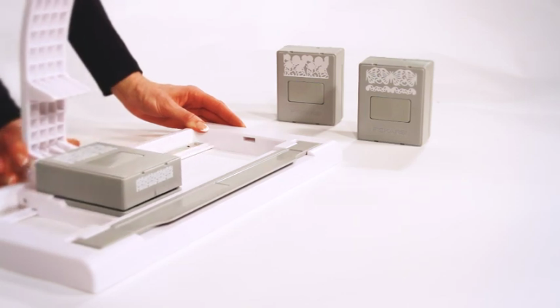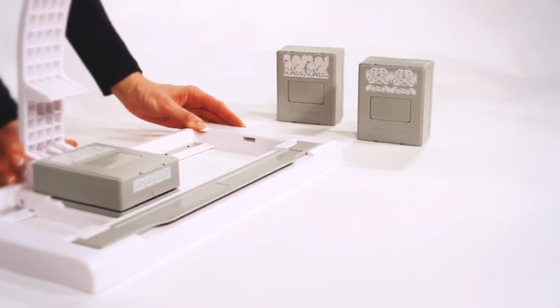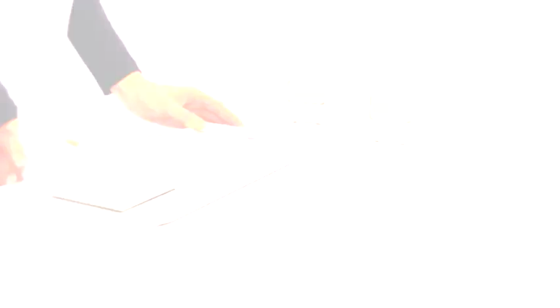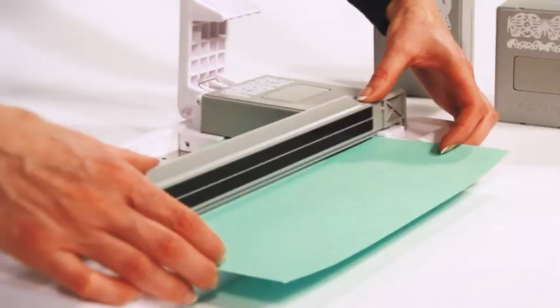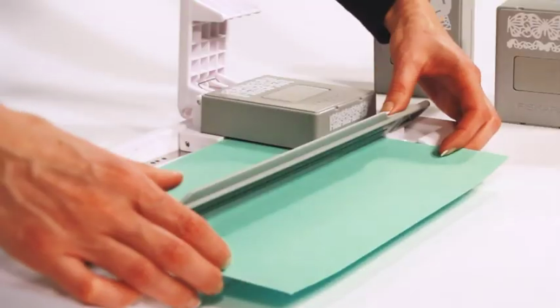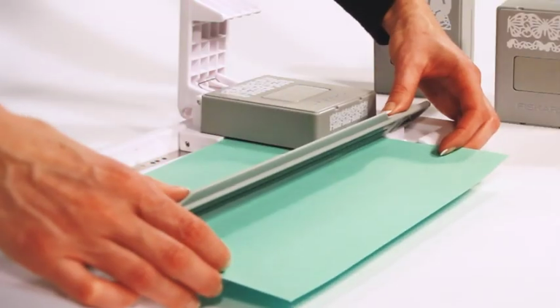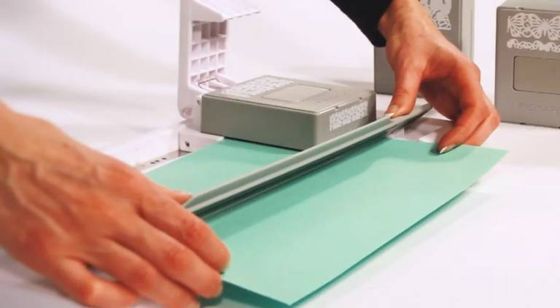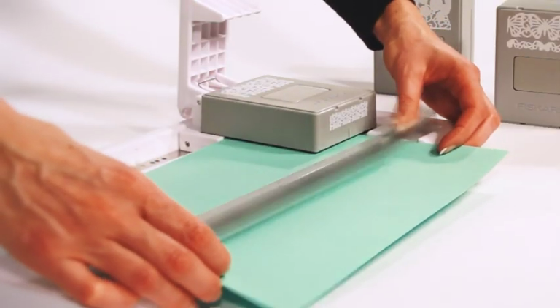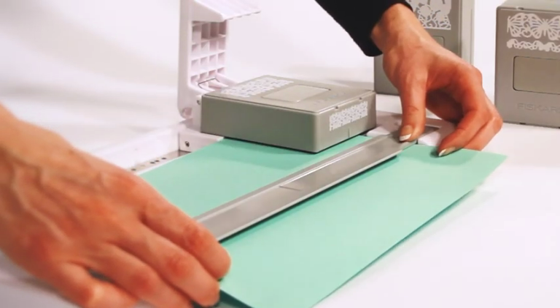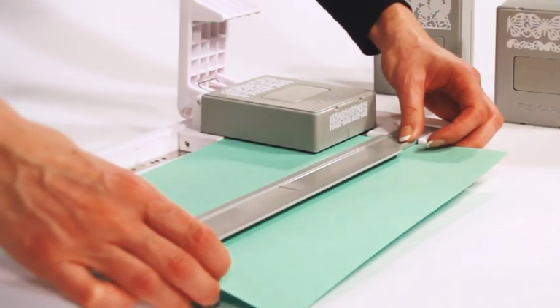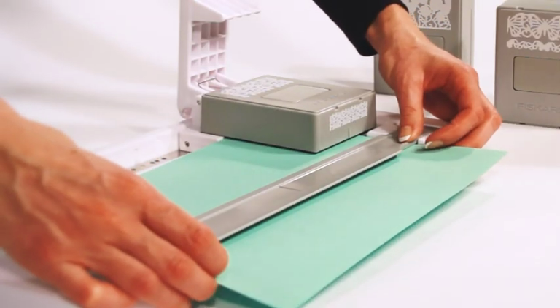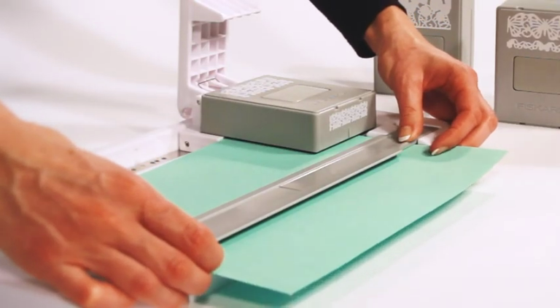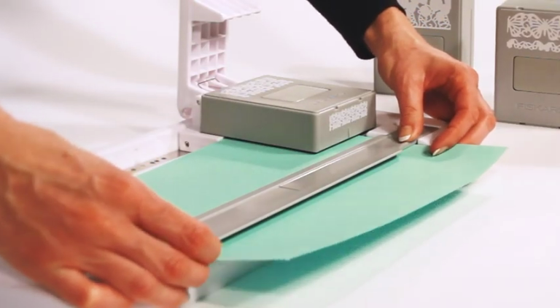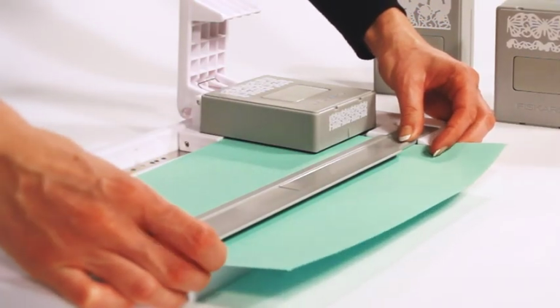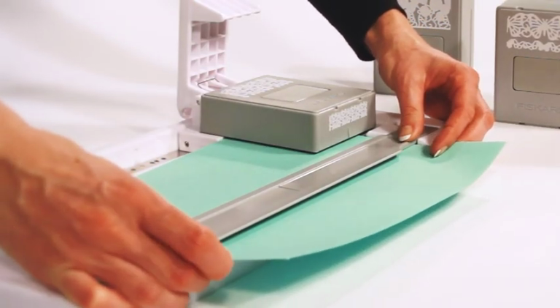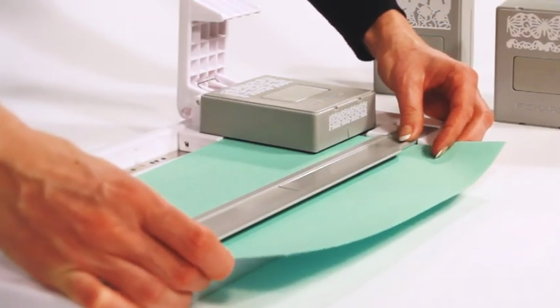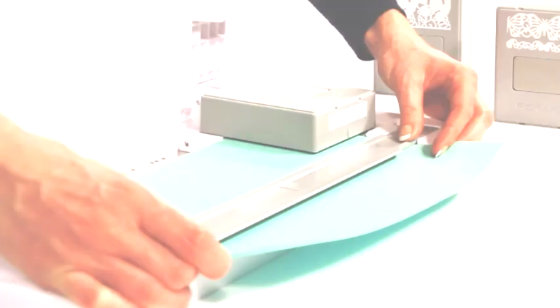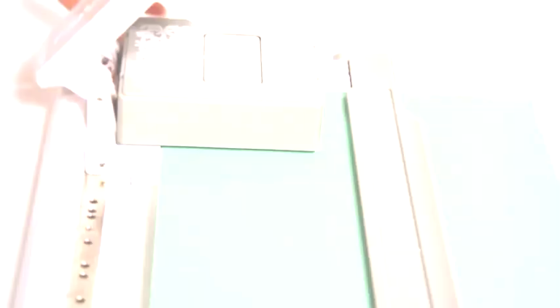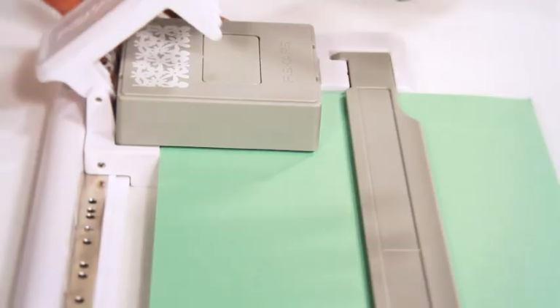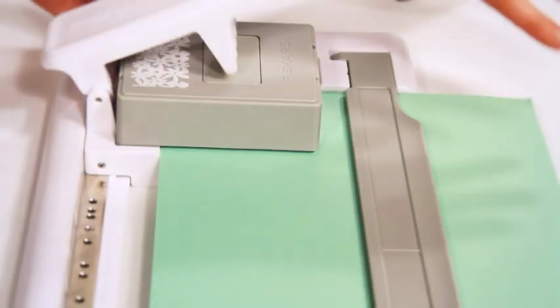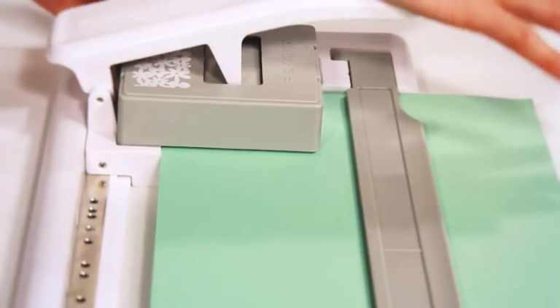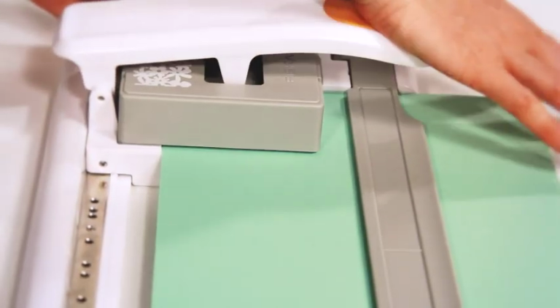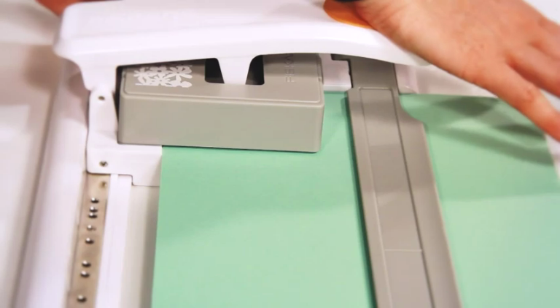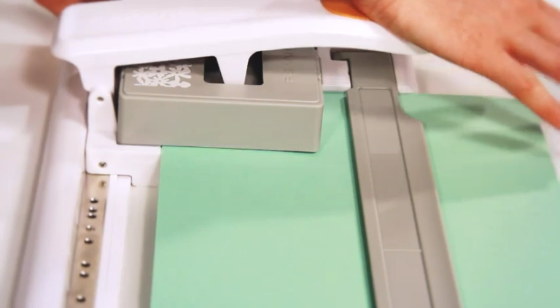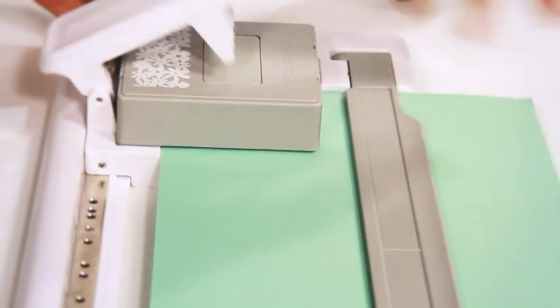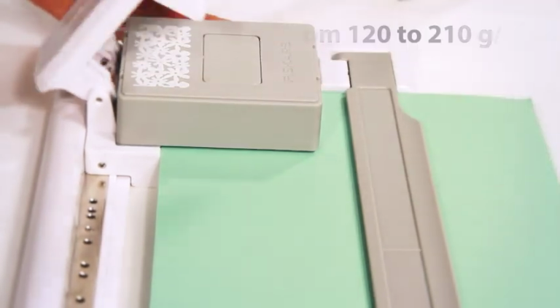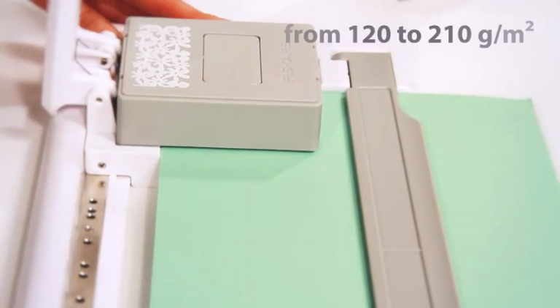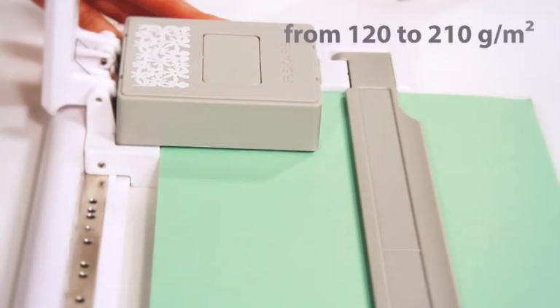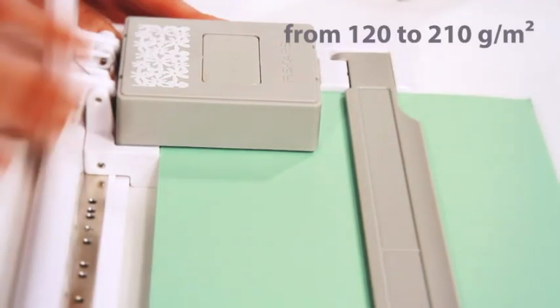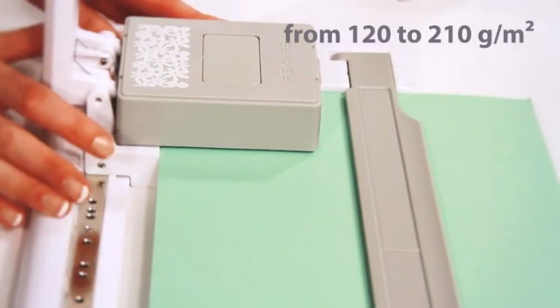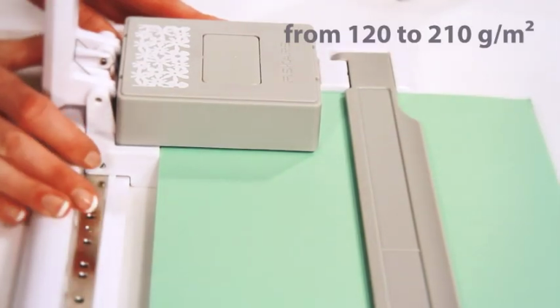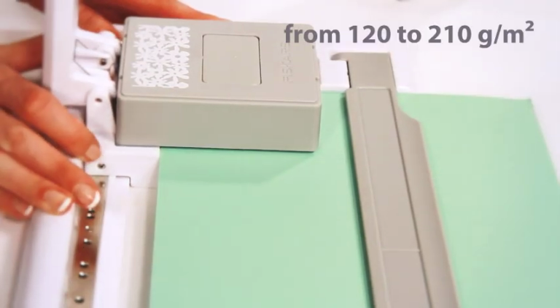The paper is secured by a magnetic clamp. You can punch paper from 120 to 210 grams.